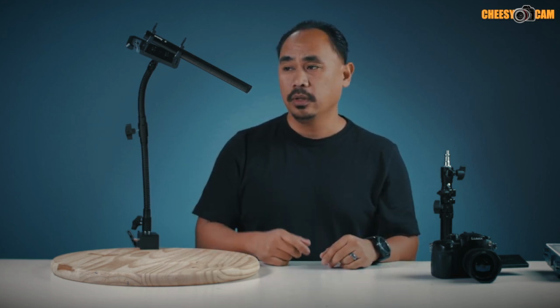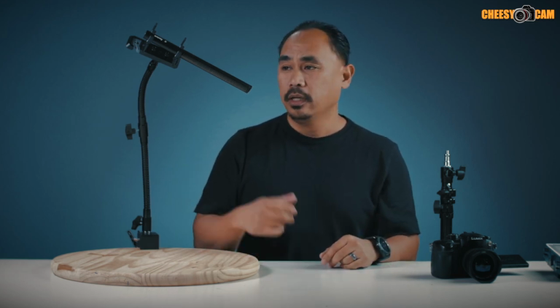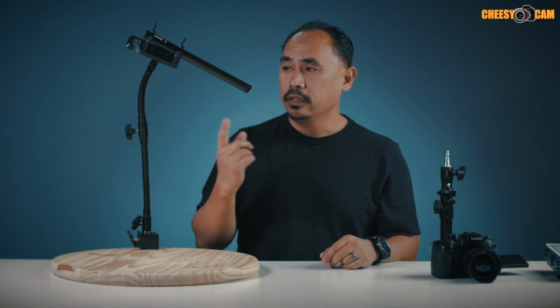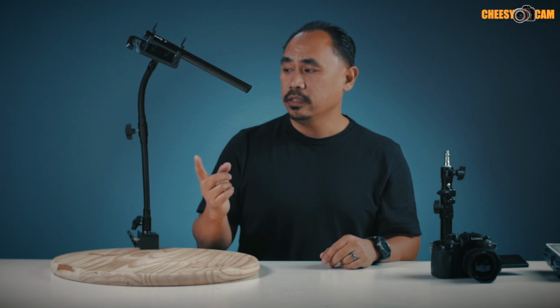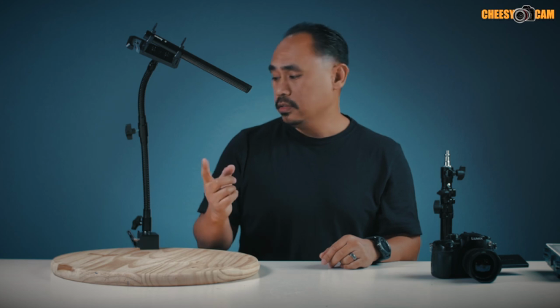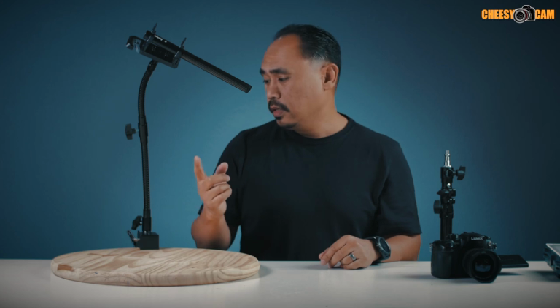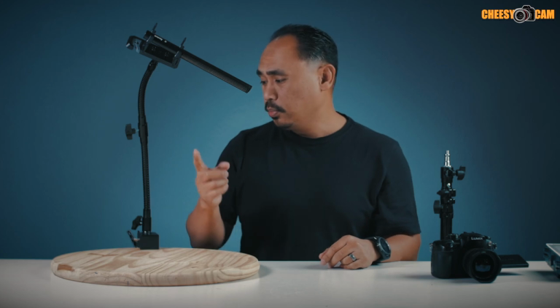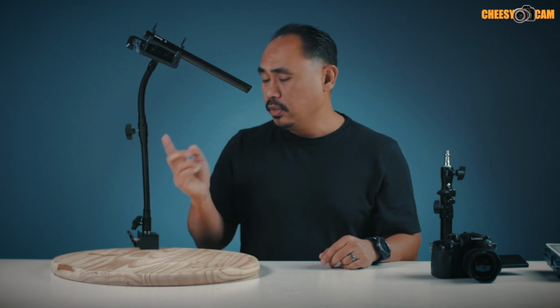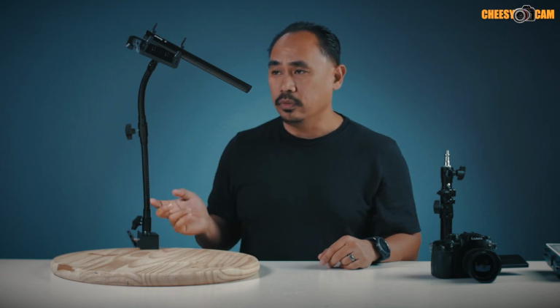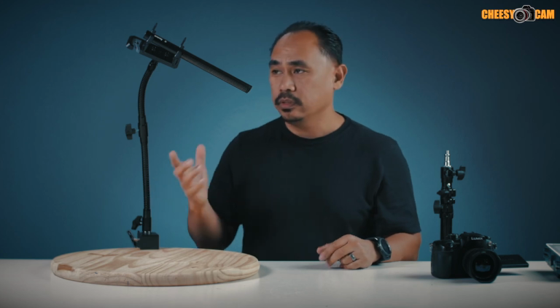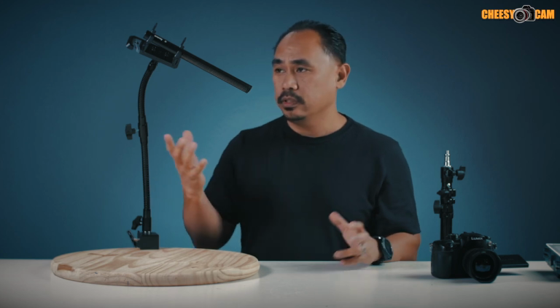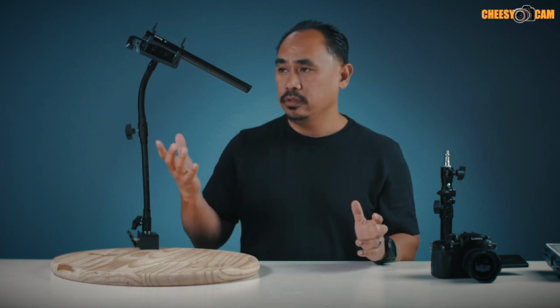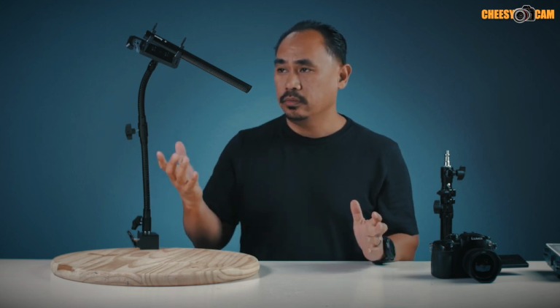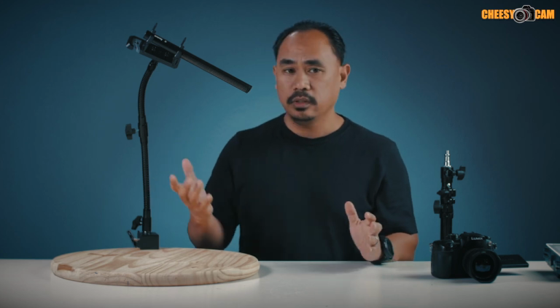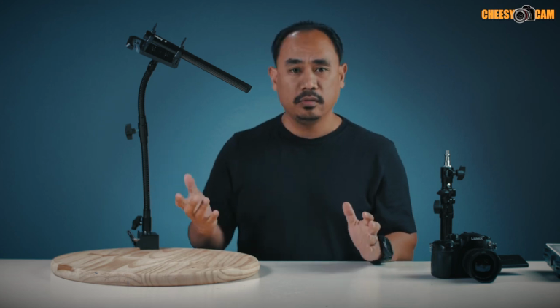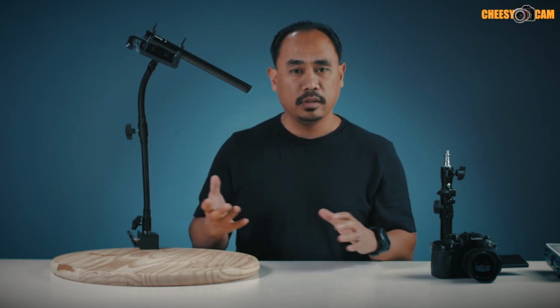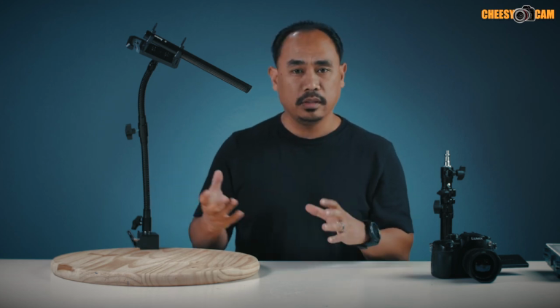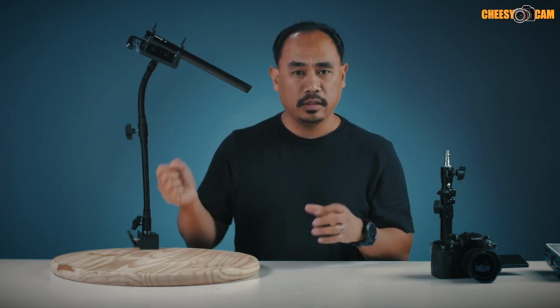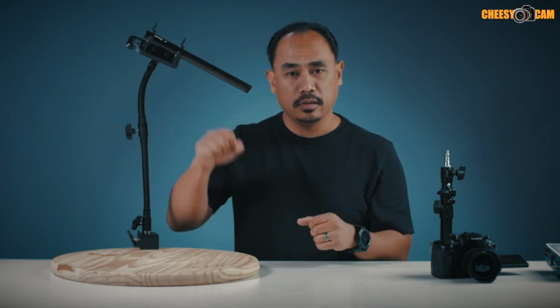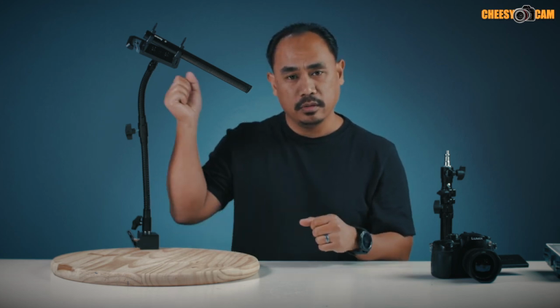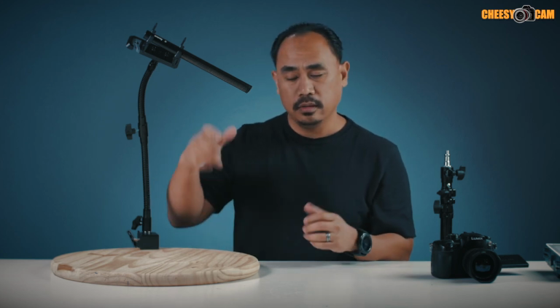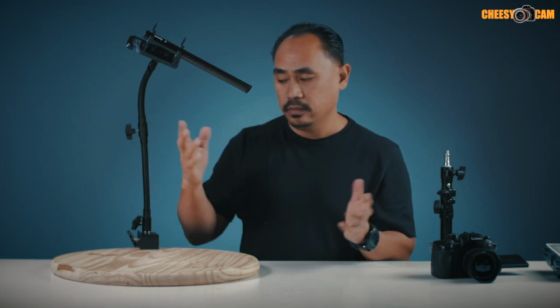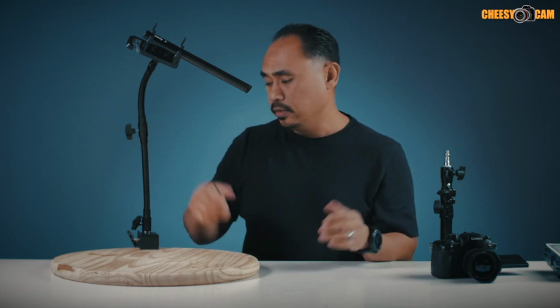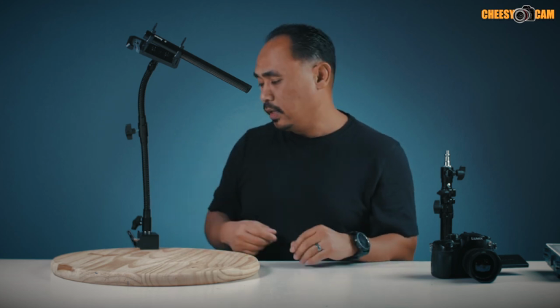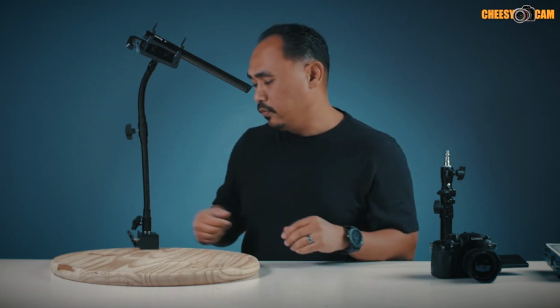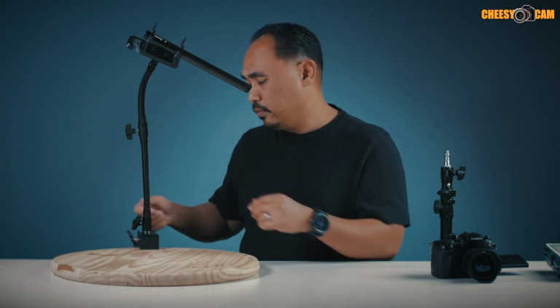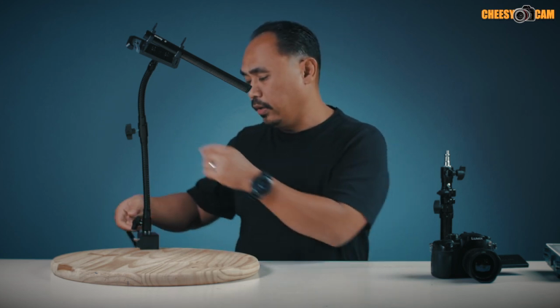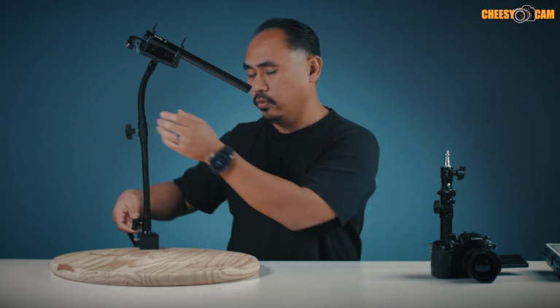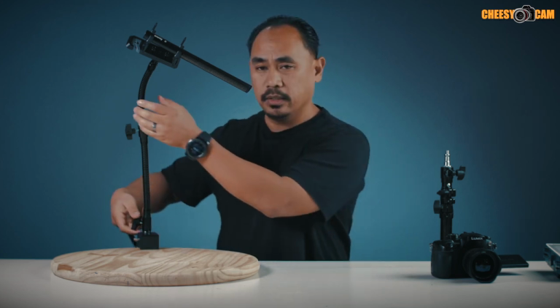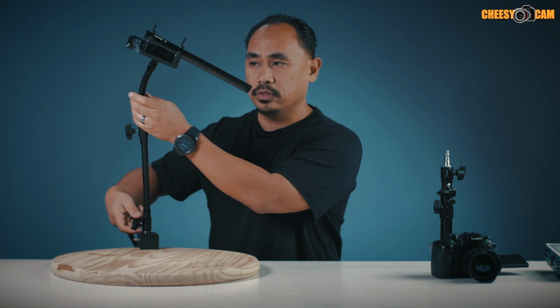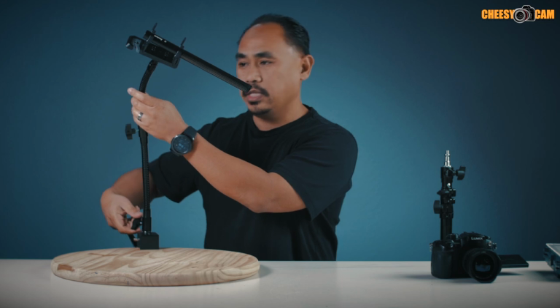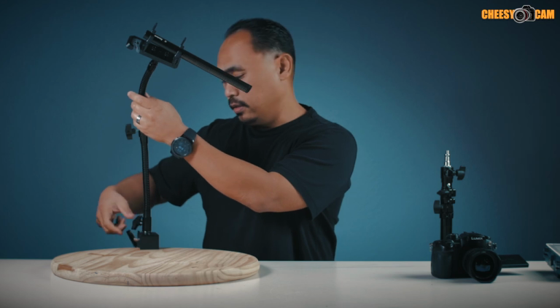This is pretty cool because you don't really need the other kinds of microphone mounts or a stand.